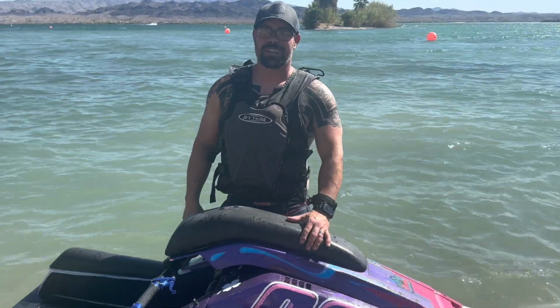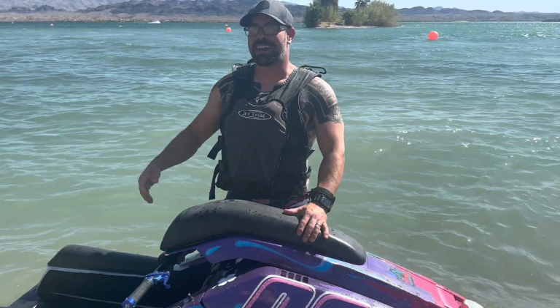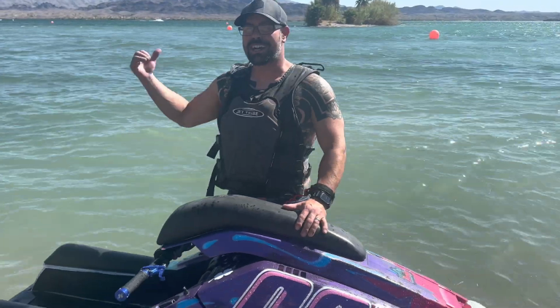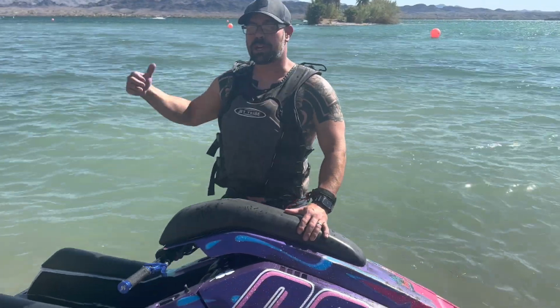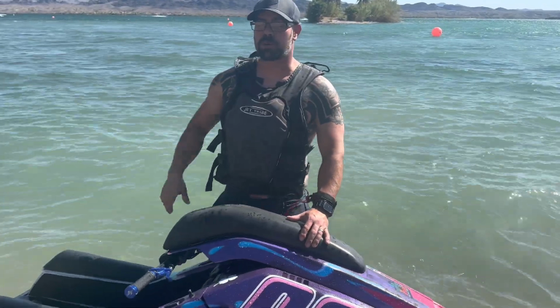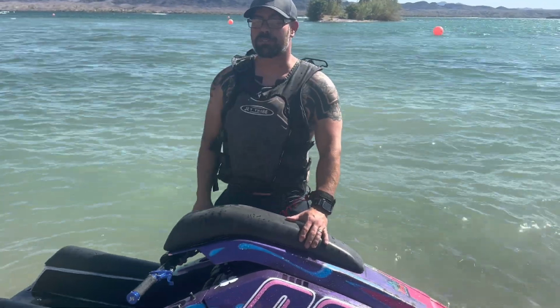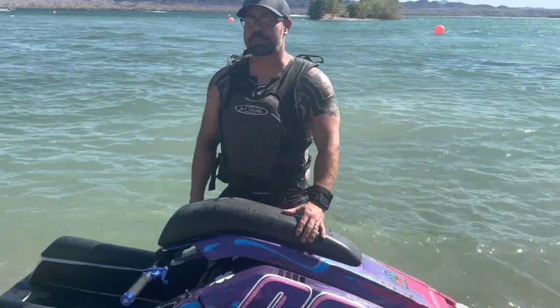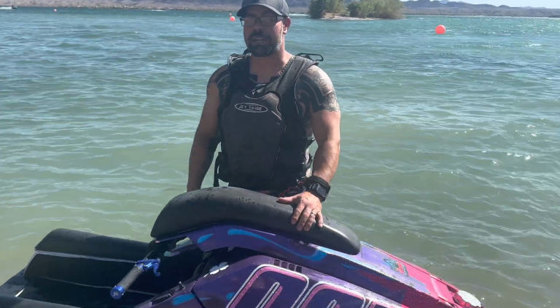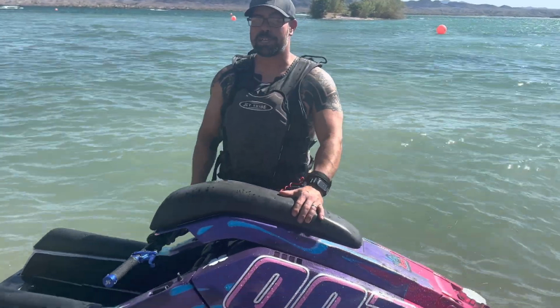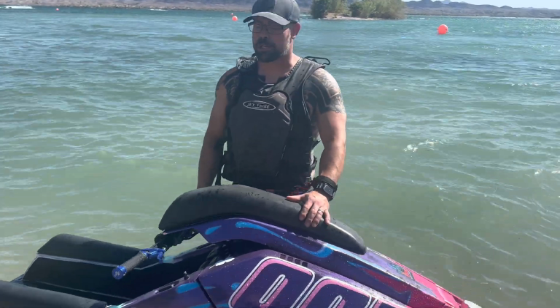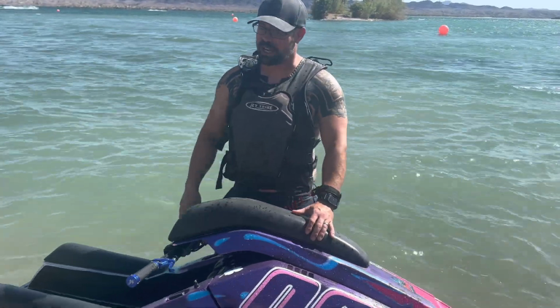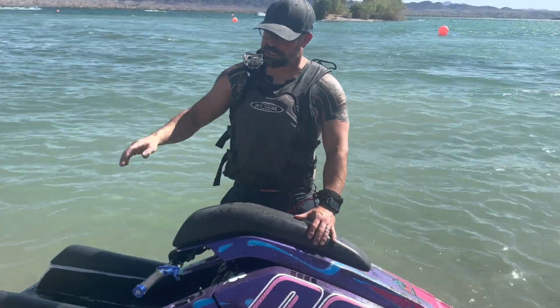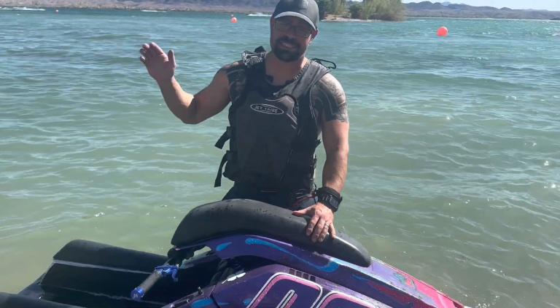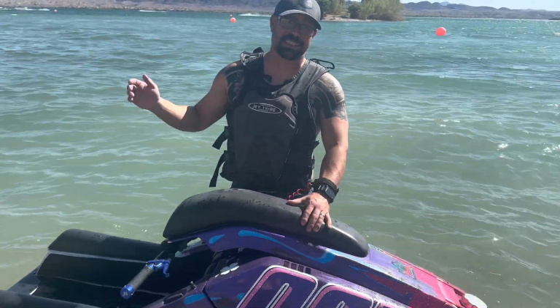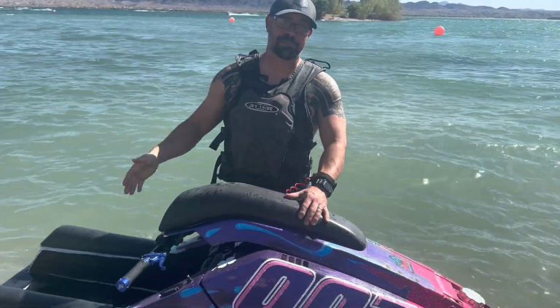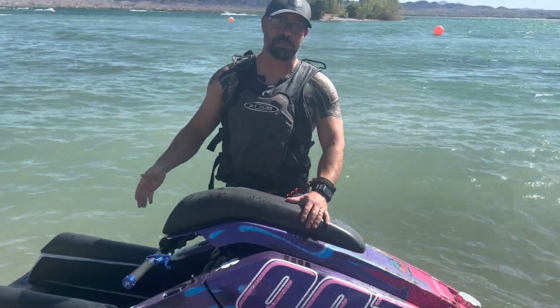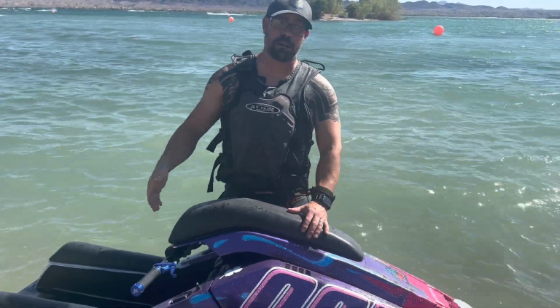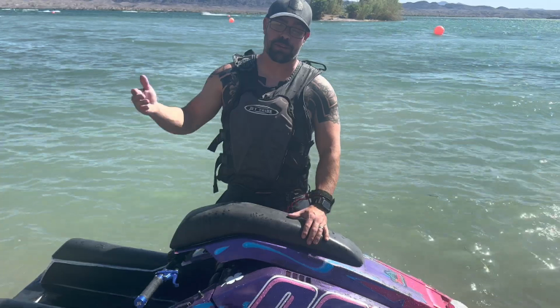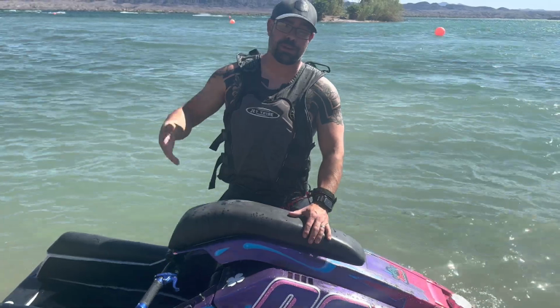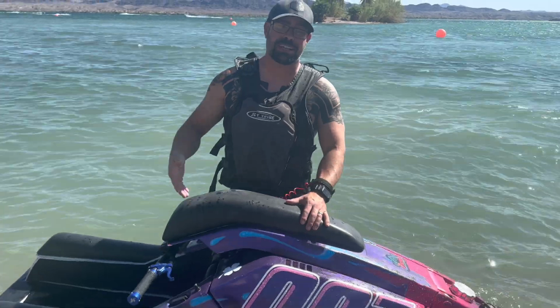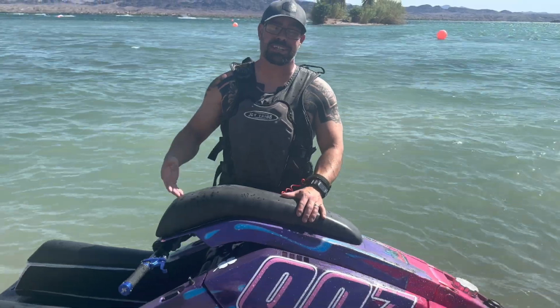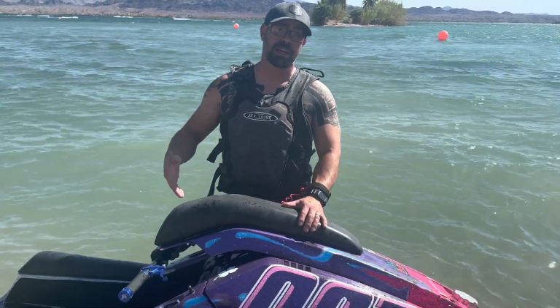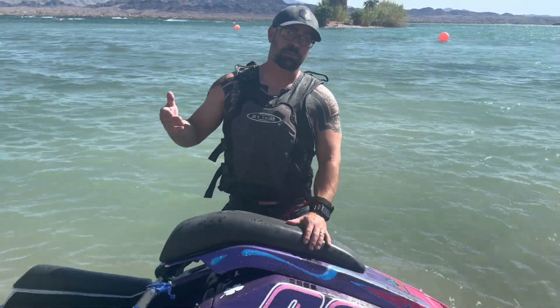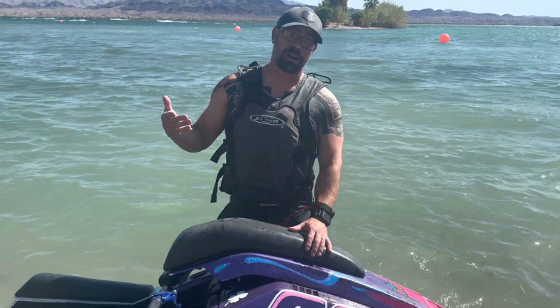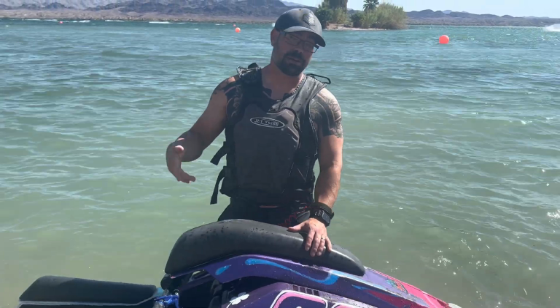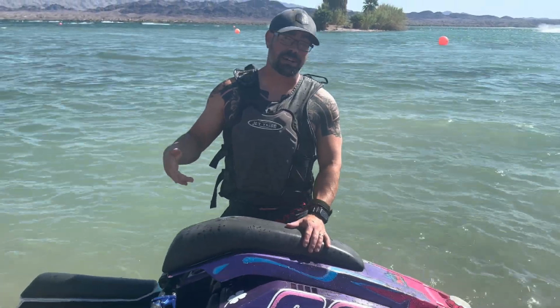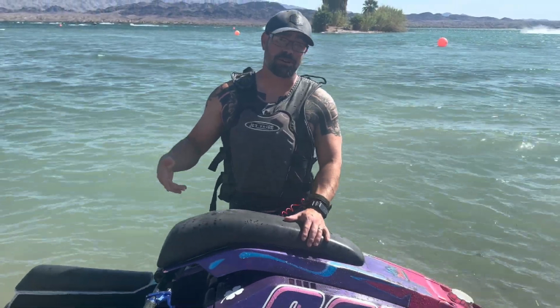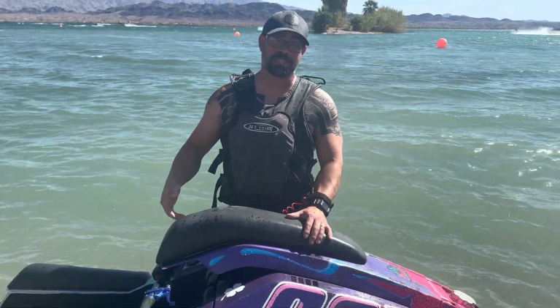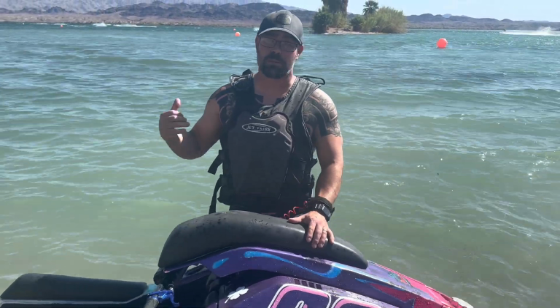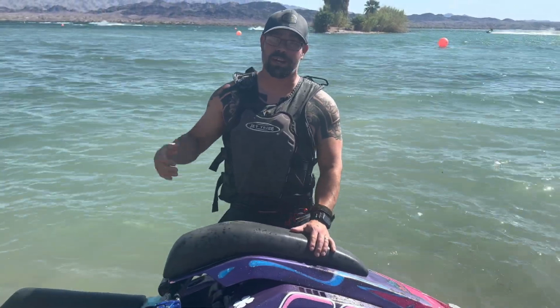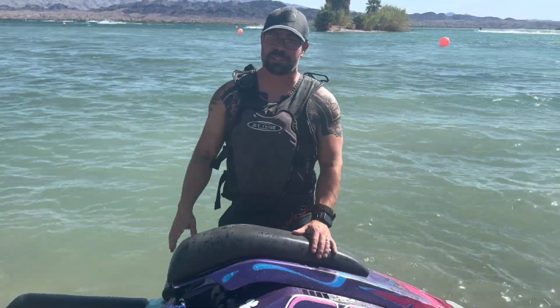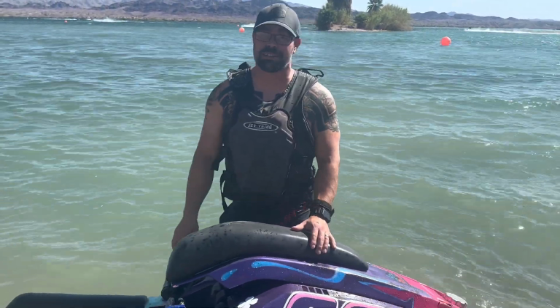Alright guys, we're here at the world-famous body beach. We're going to go ahead and test that 750 pump in our 300SX Yamaha conversion ski right now. Let's see how it goes.